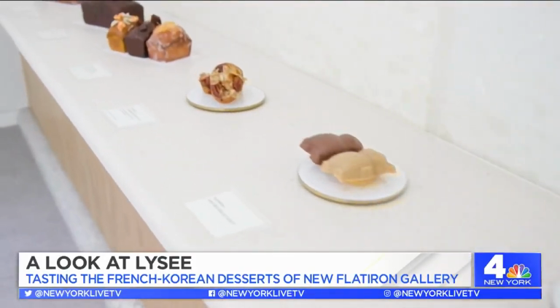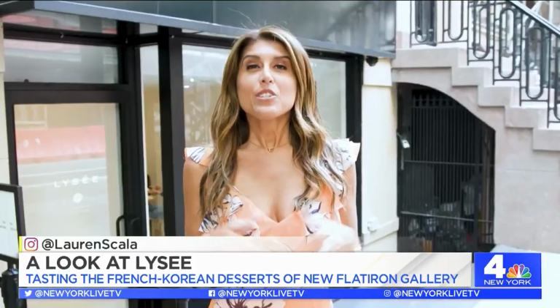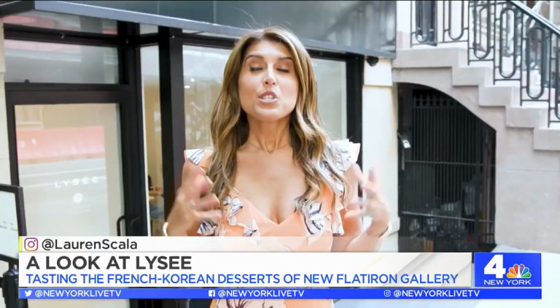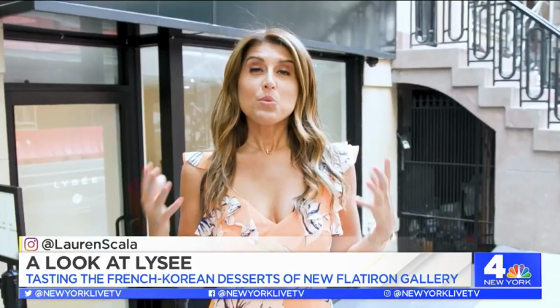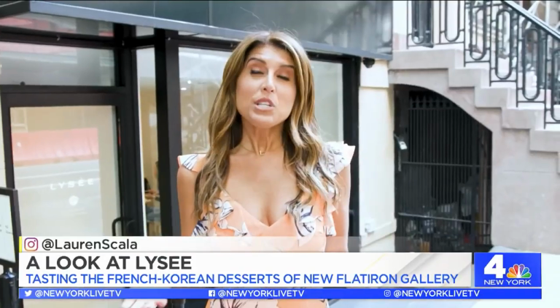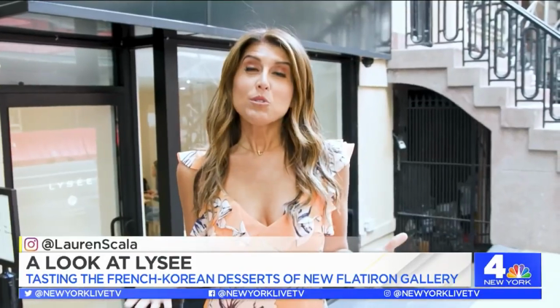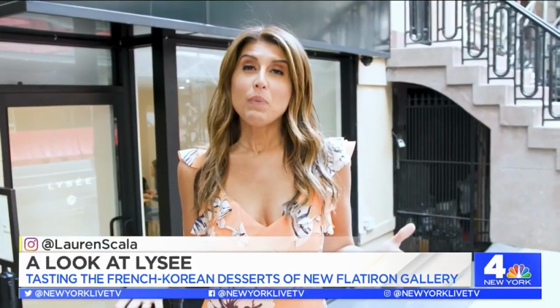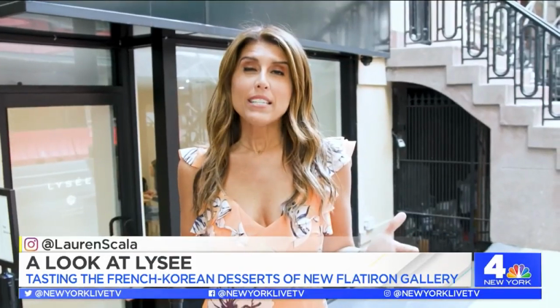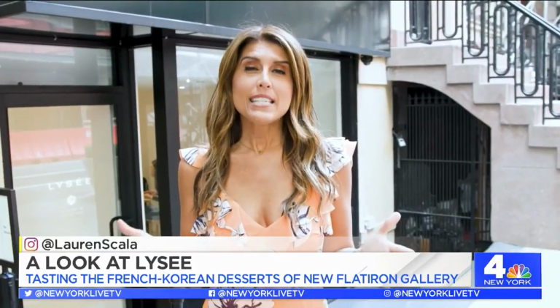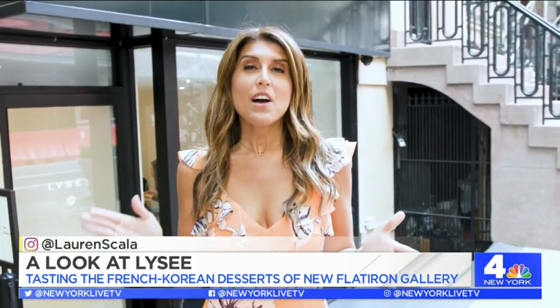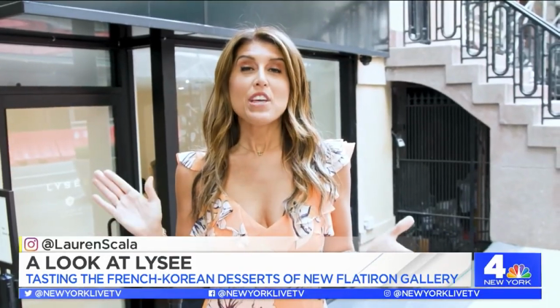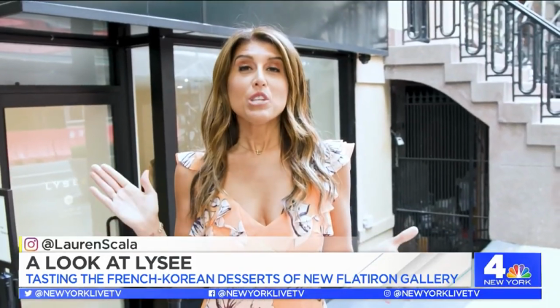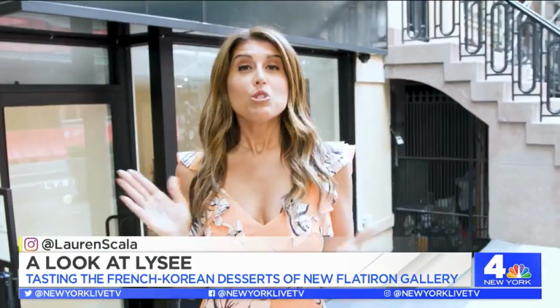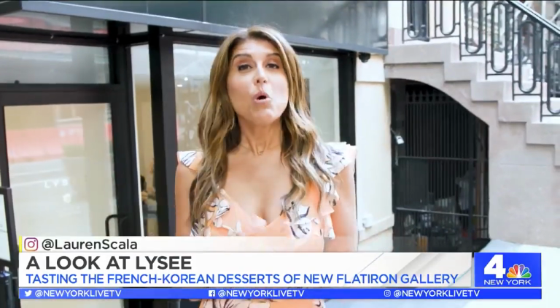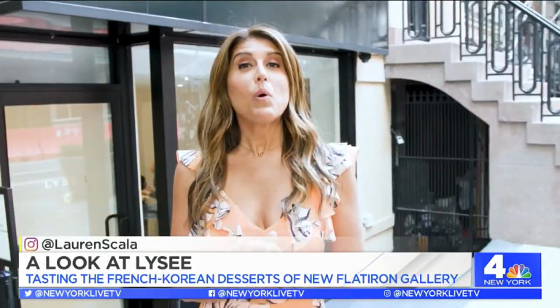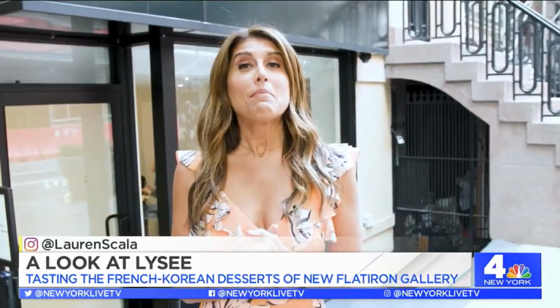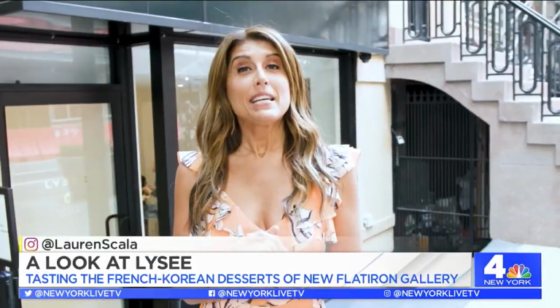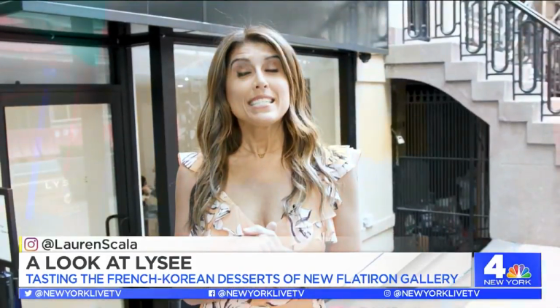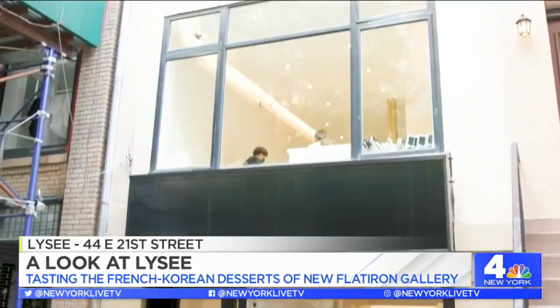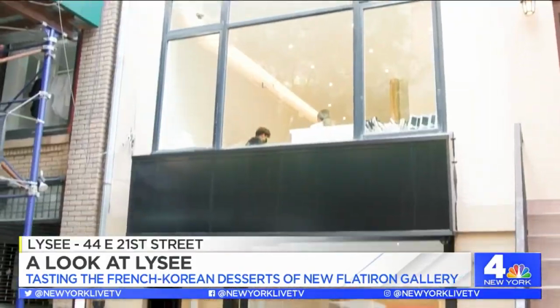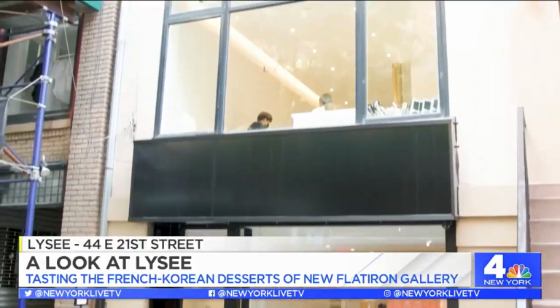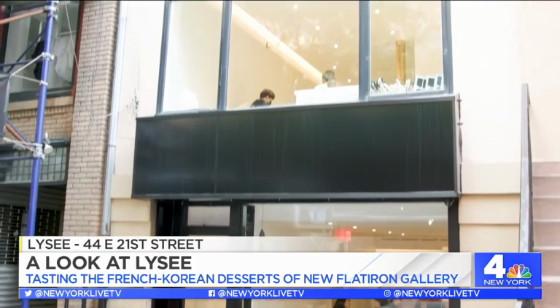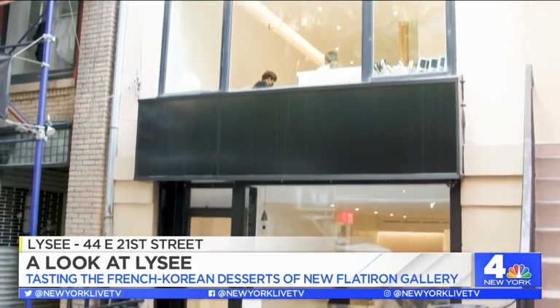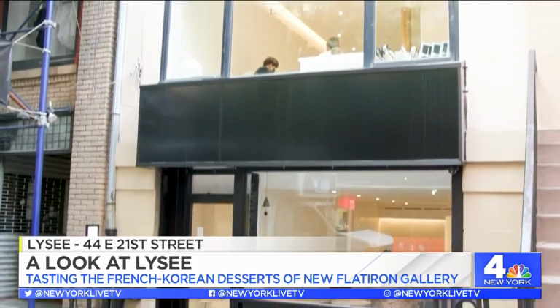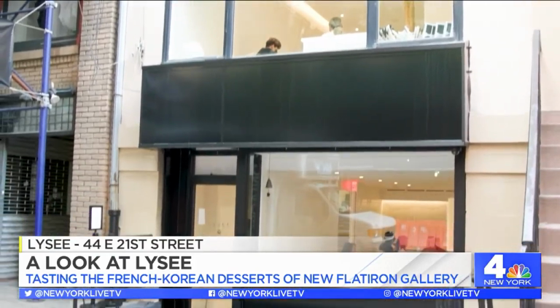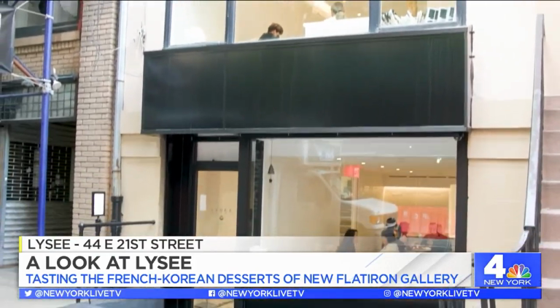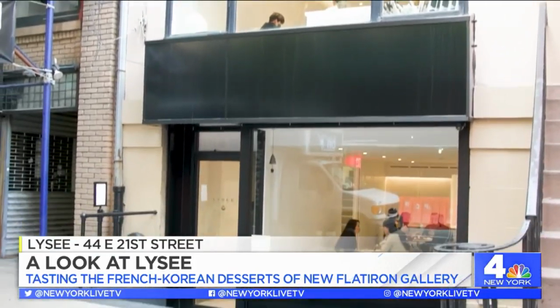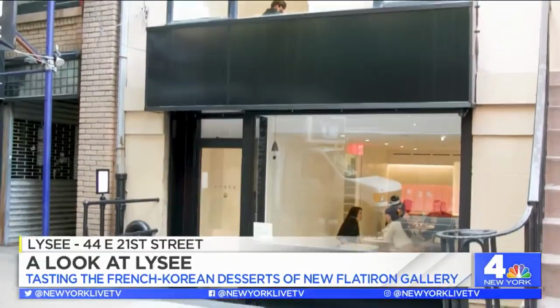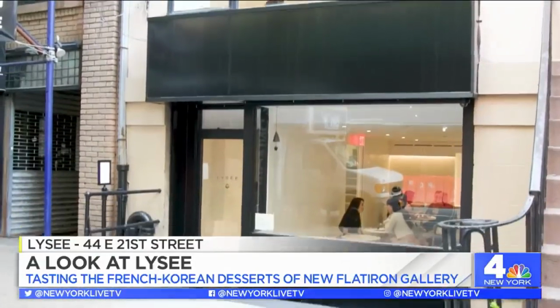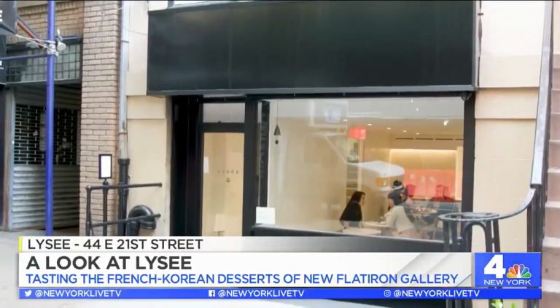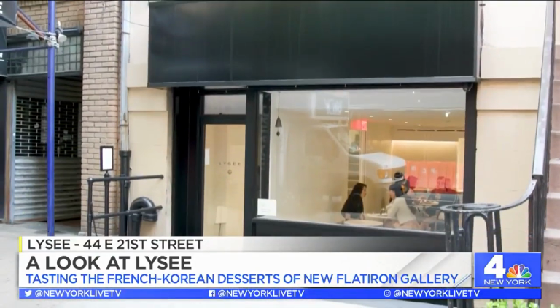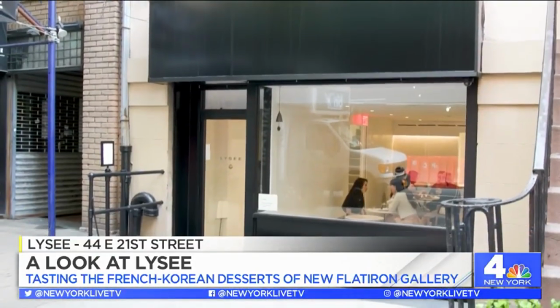There's a sweet new spot in town that you don't want to miss. Today we're checking out Lisee on 21st Street.